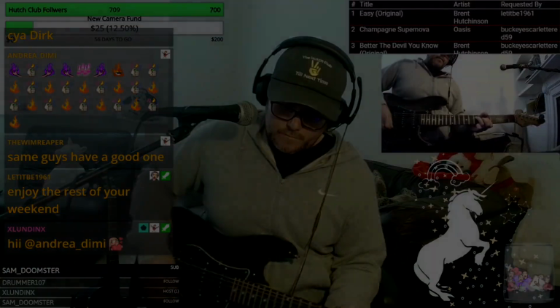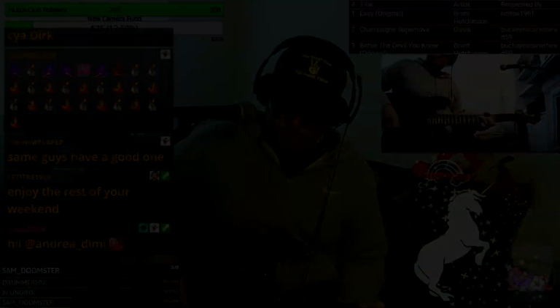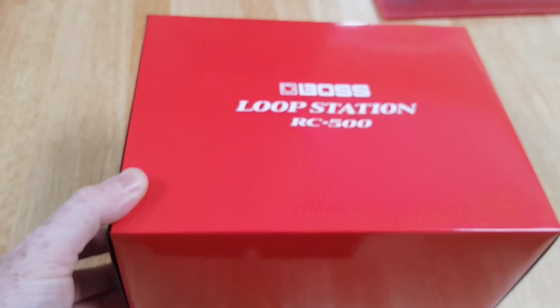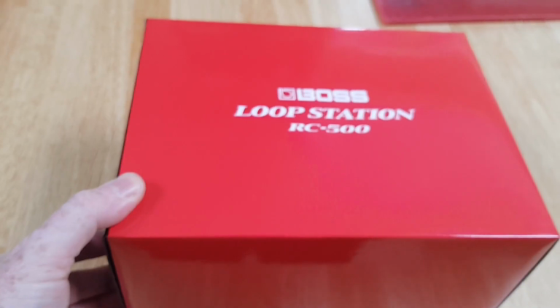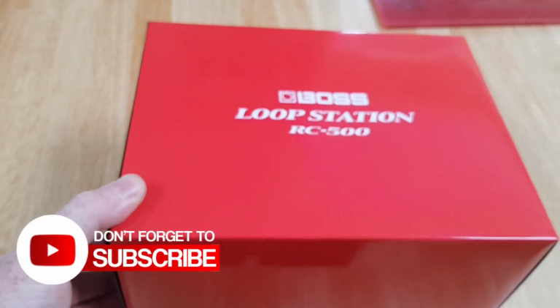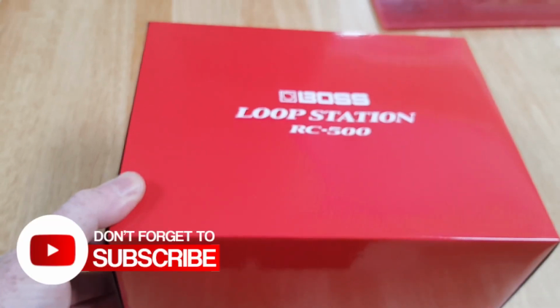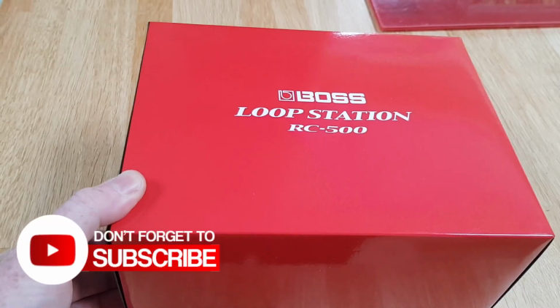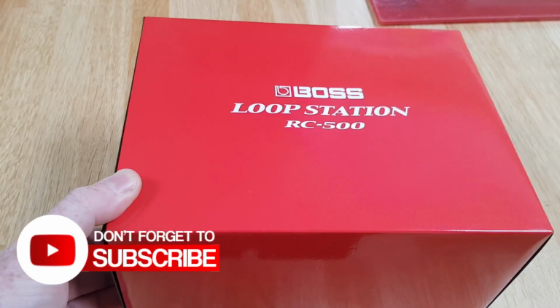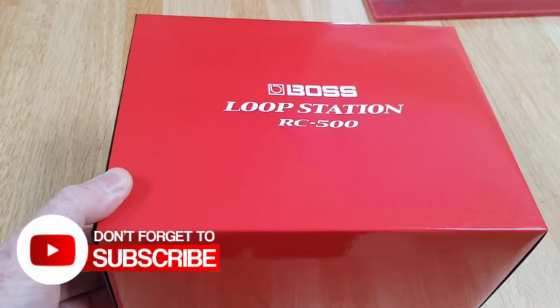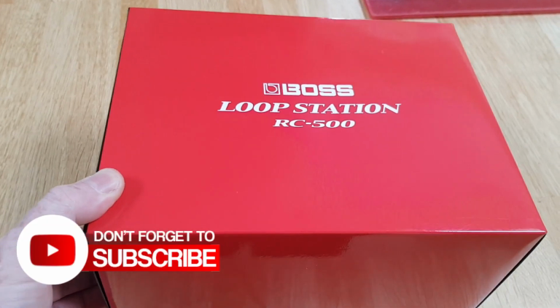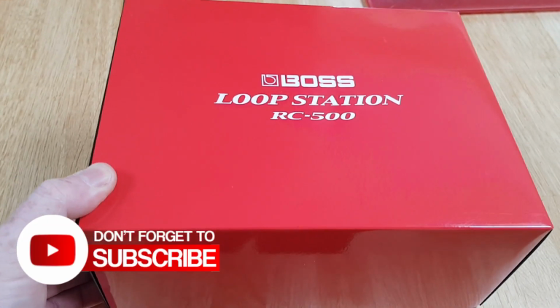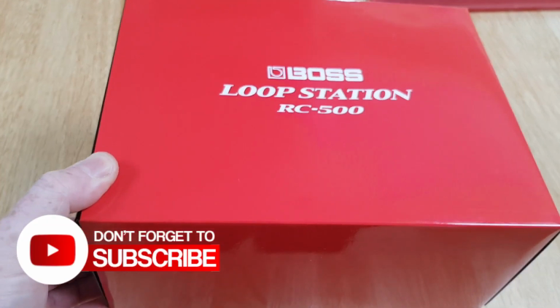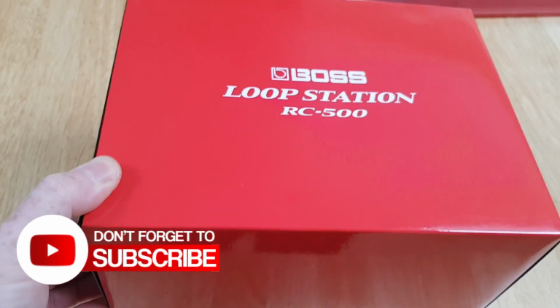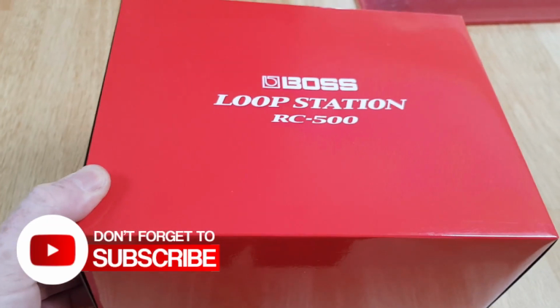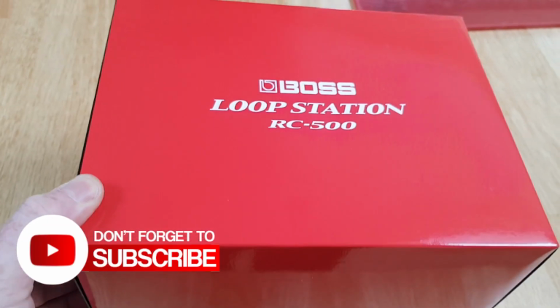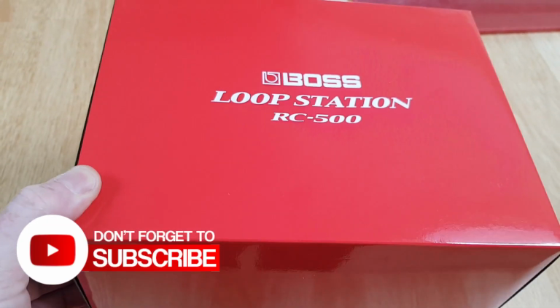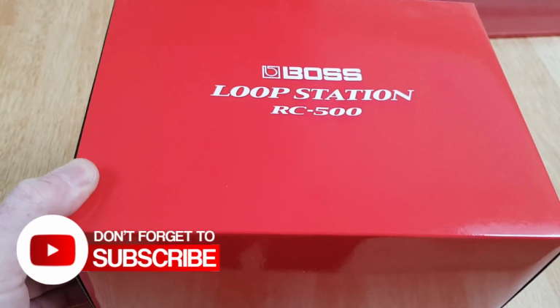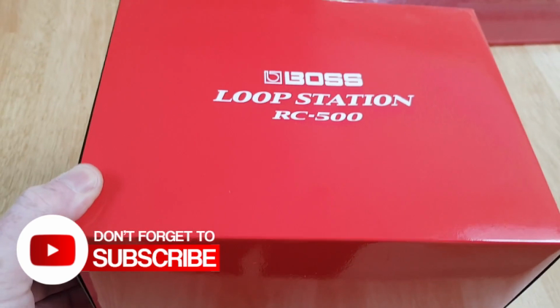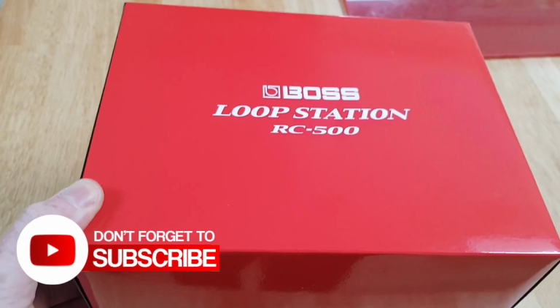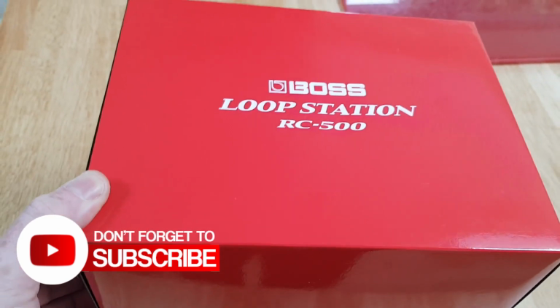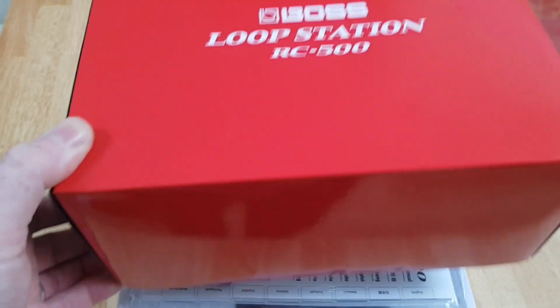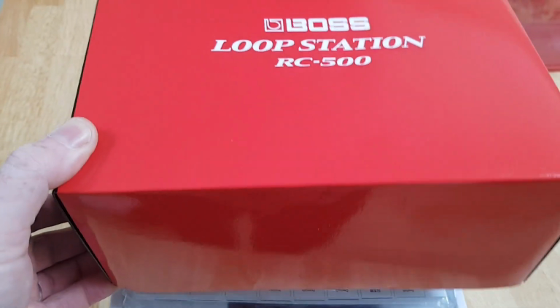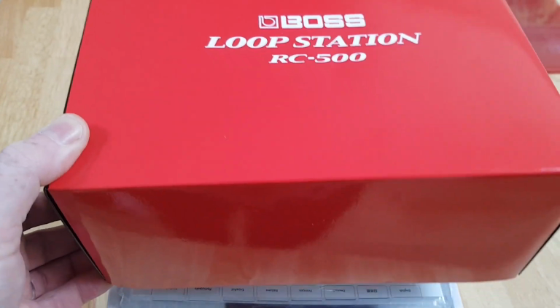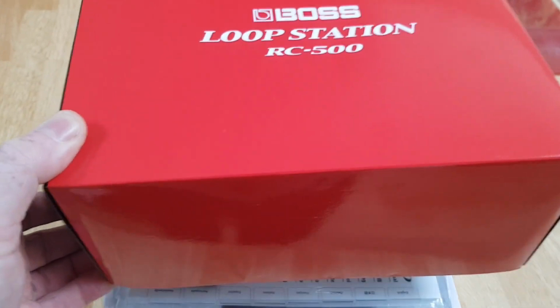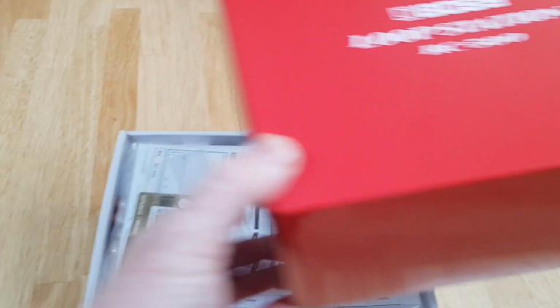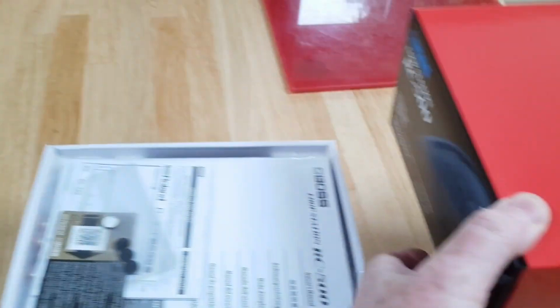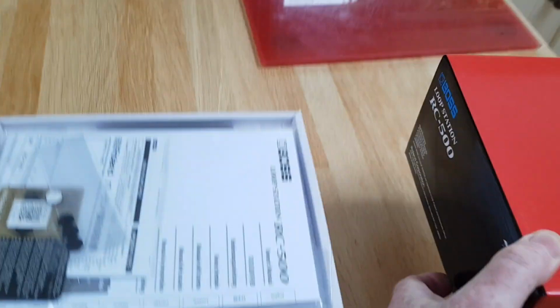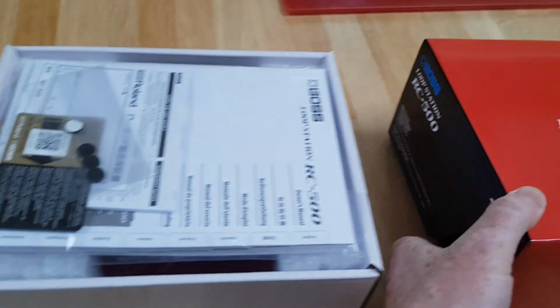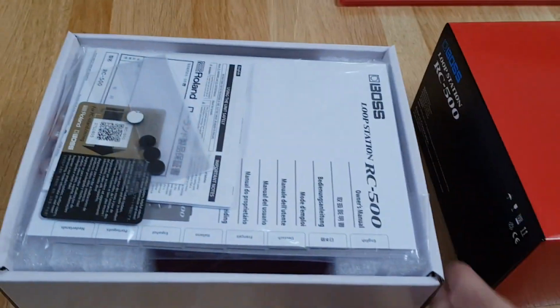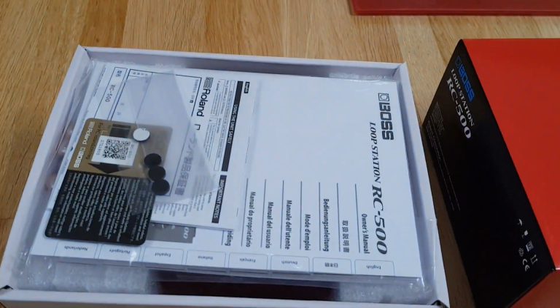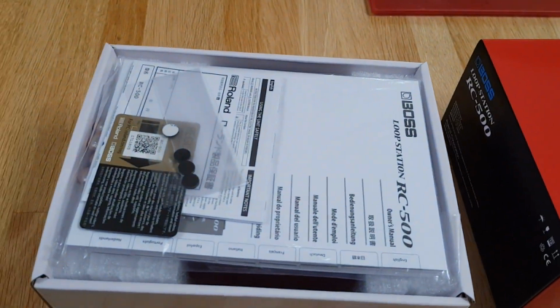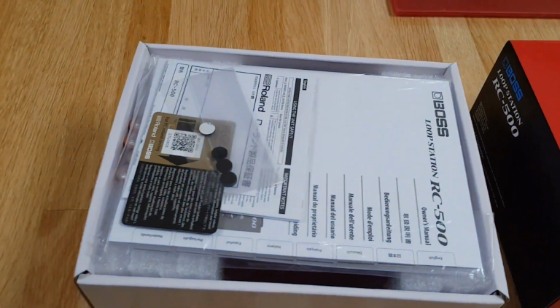Welcome back to the channel — if you're new, then welcome to the channel. This video is all about the Boss Loop Station RC500 Unboxing and First Impressions.